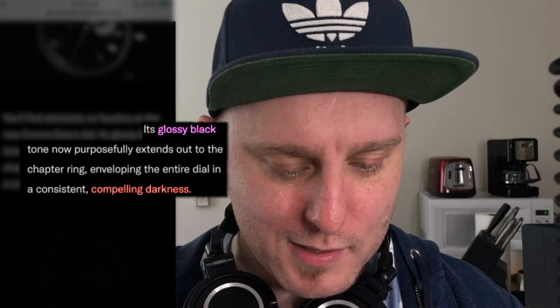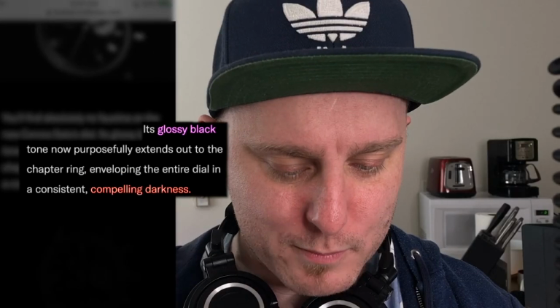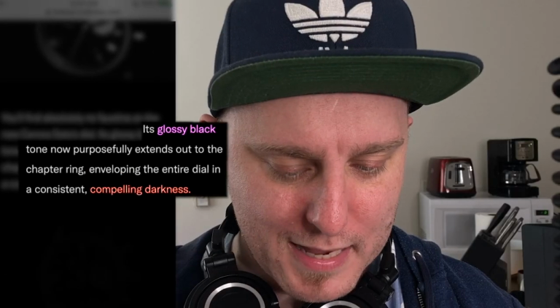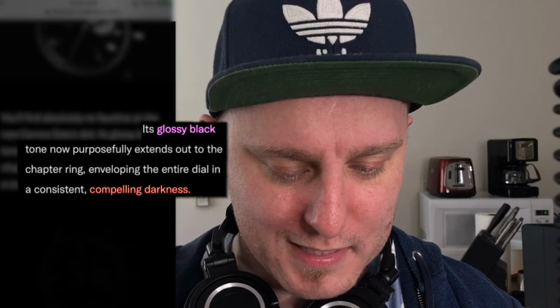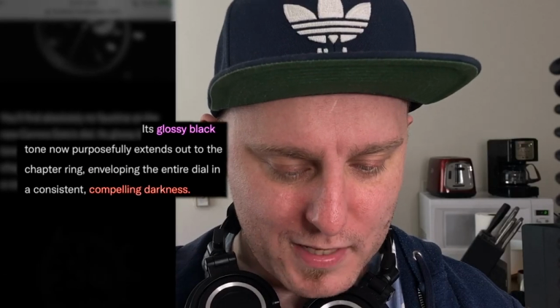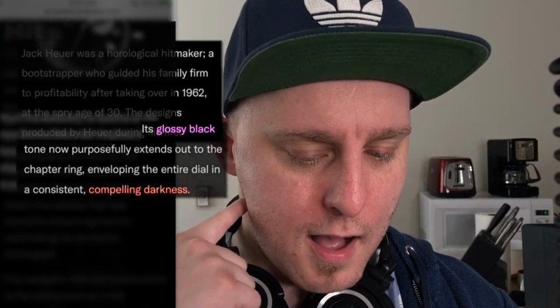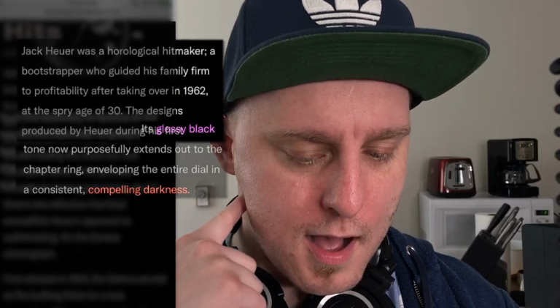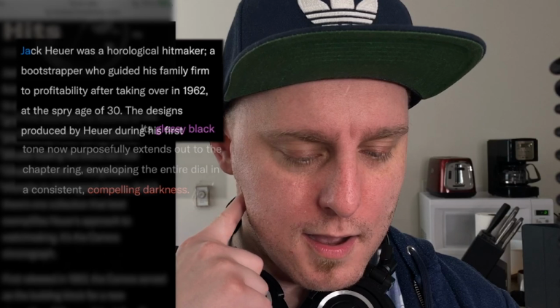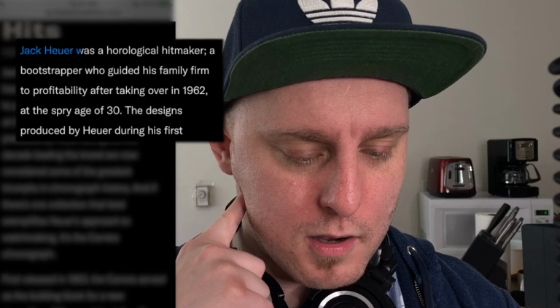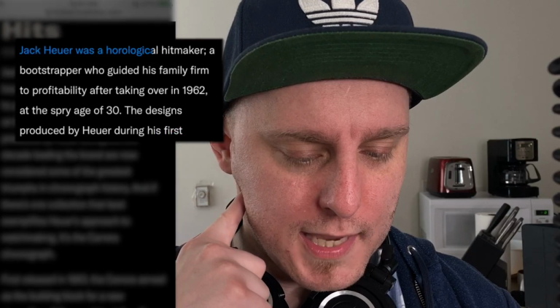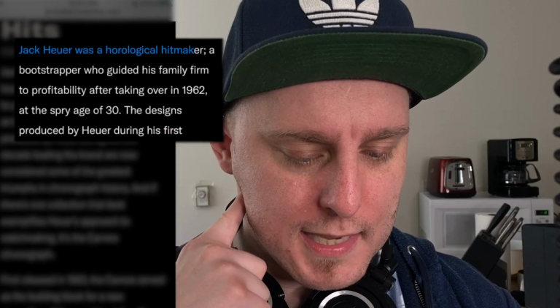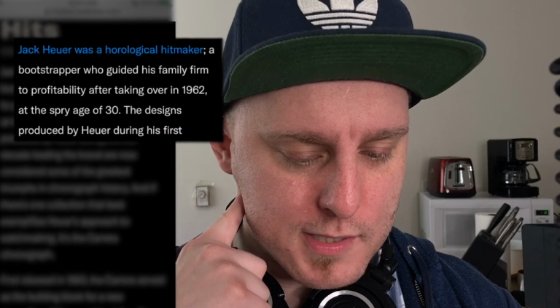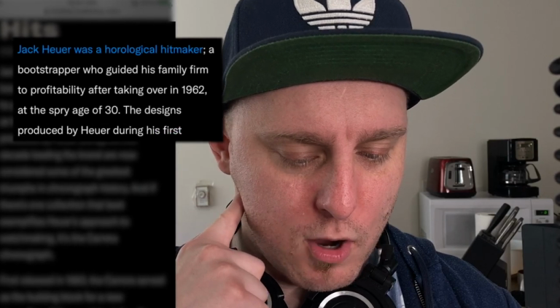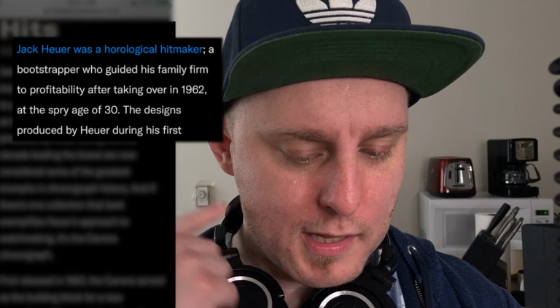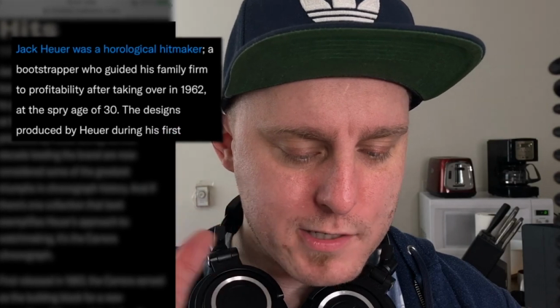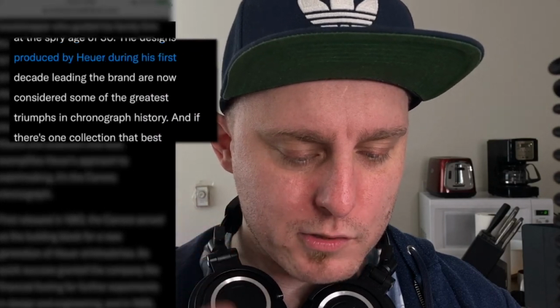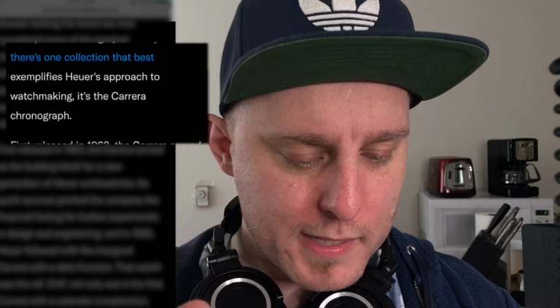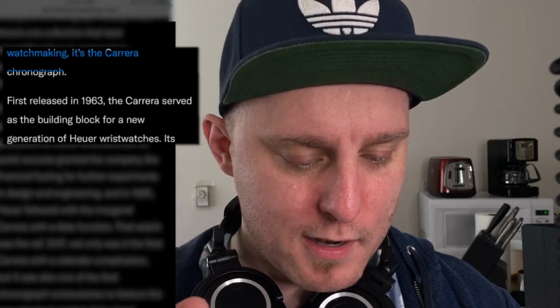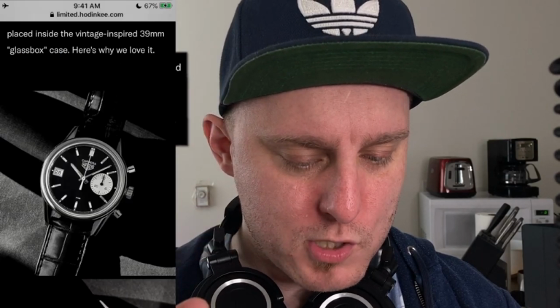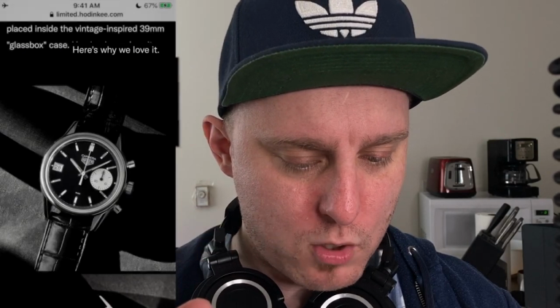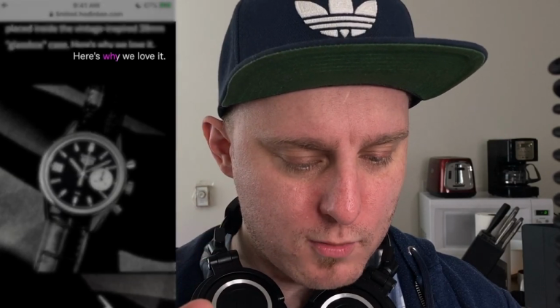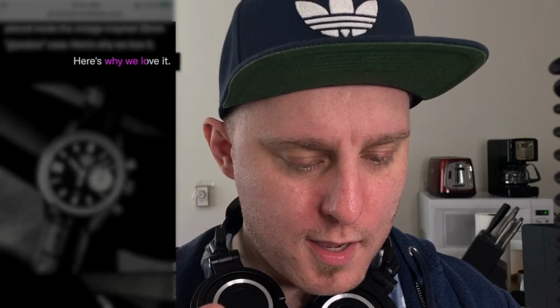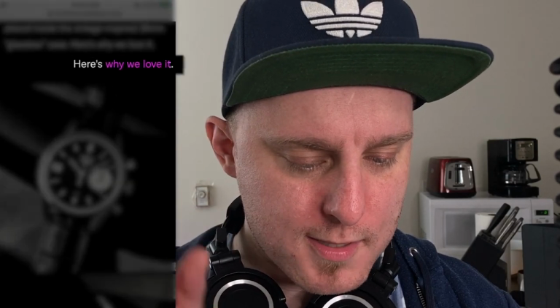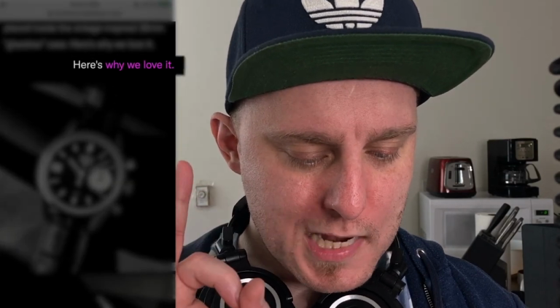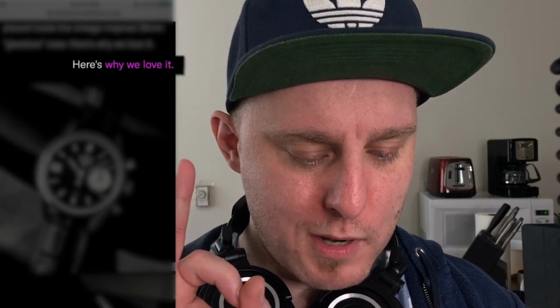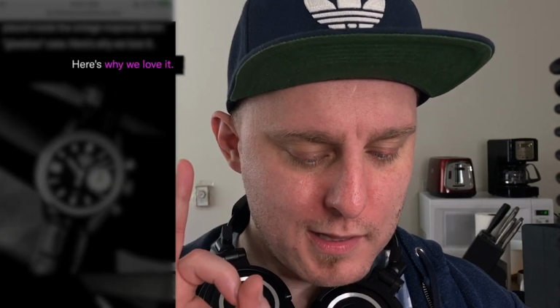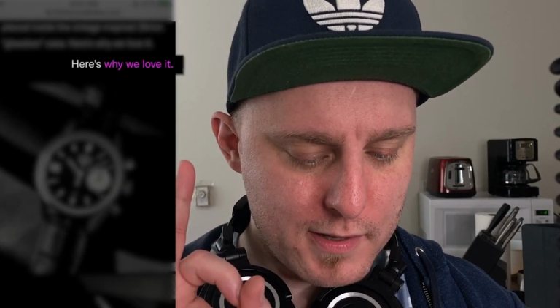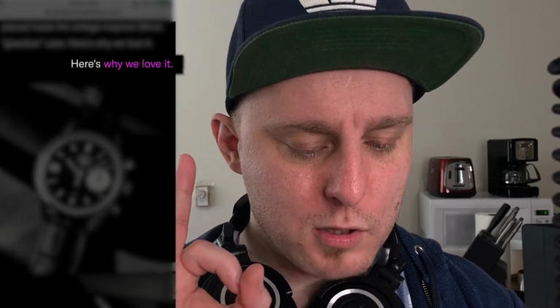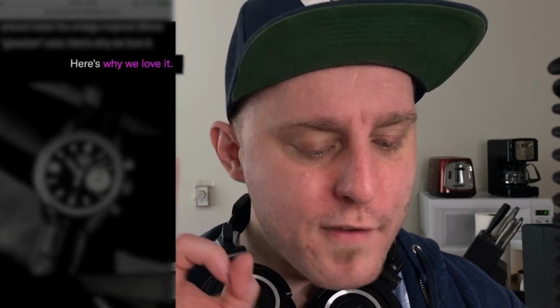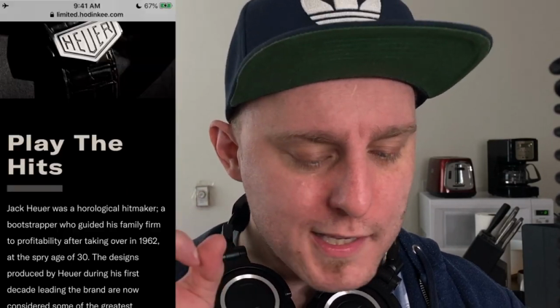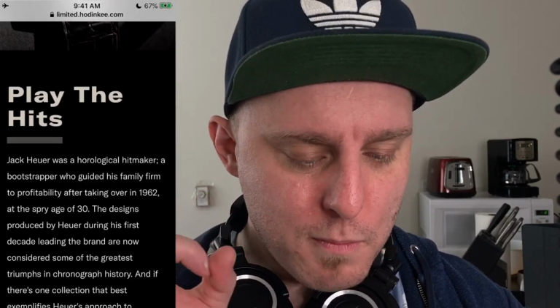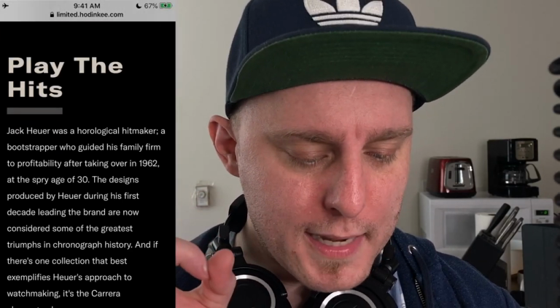You like black. That's fine. Okay, he was a horological — nobody cares who Jack Hoyer was. Here's why we love it. You love it because you made it.